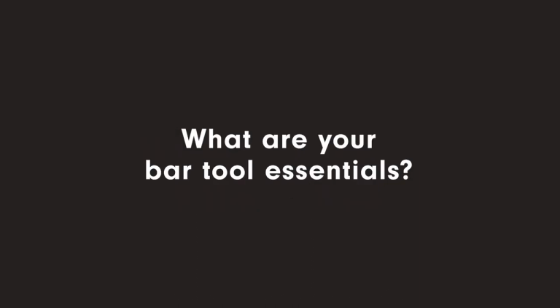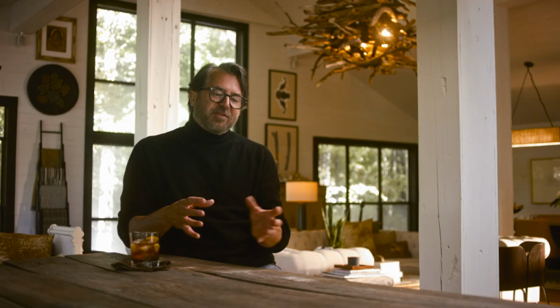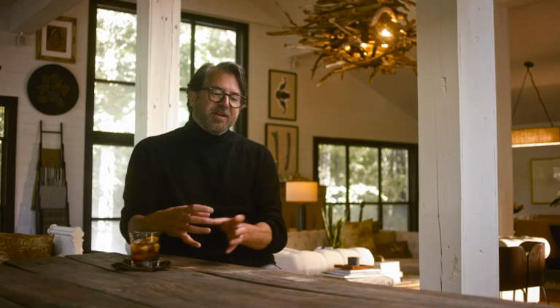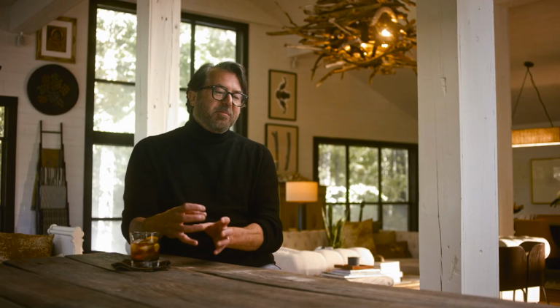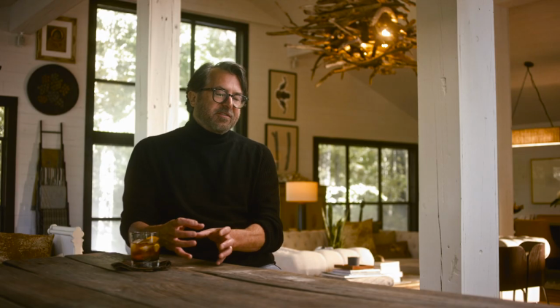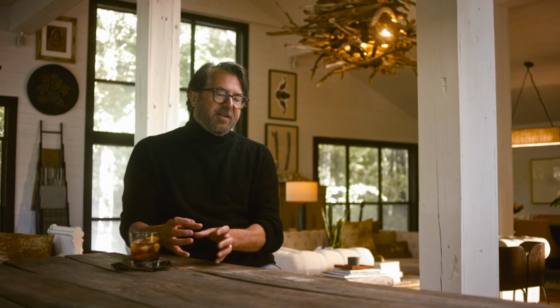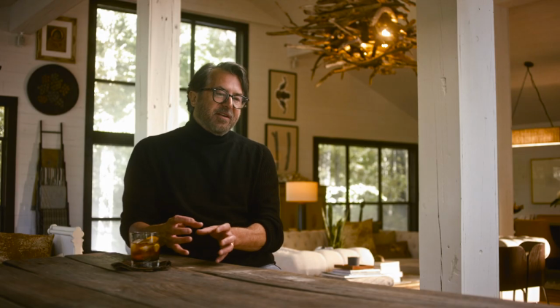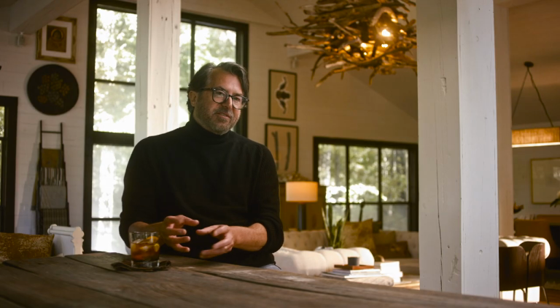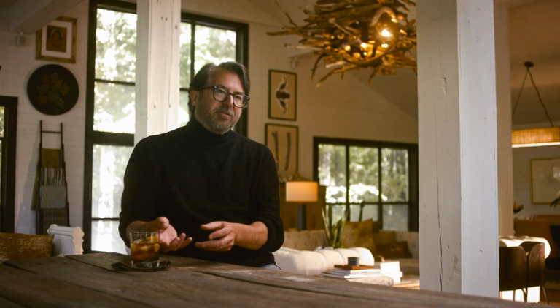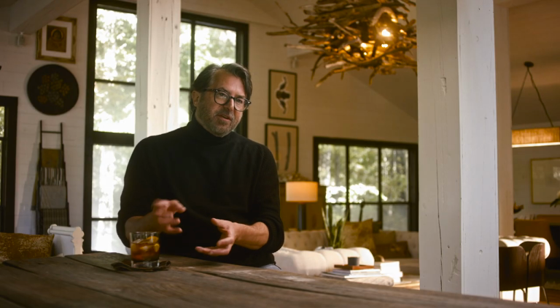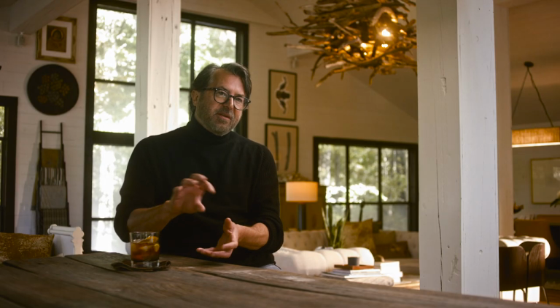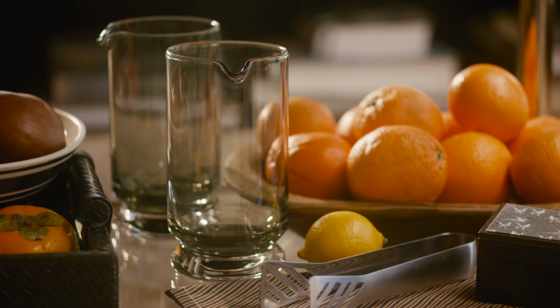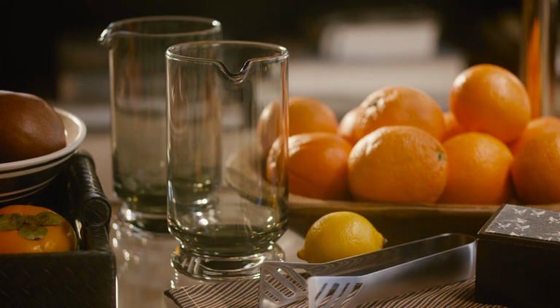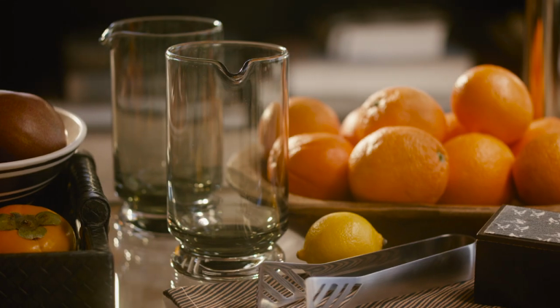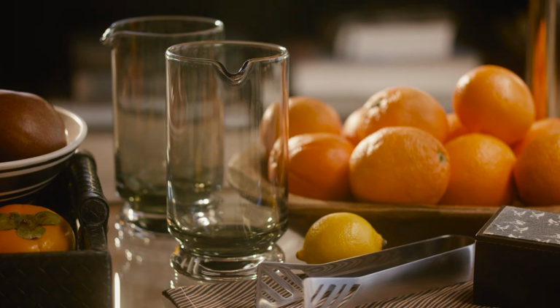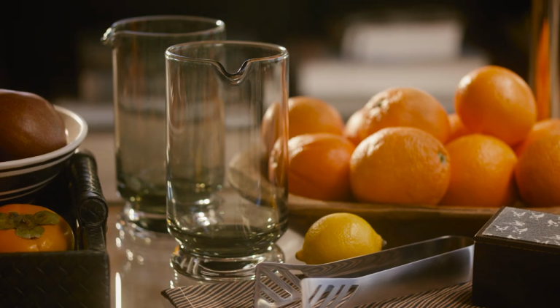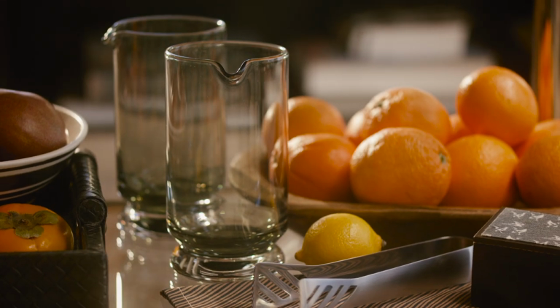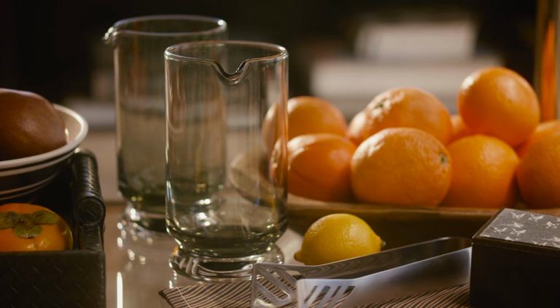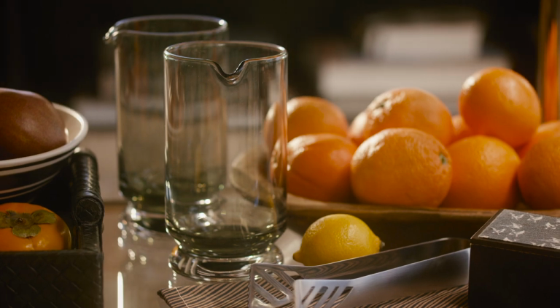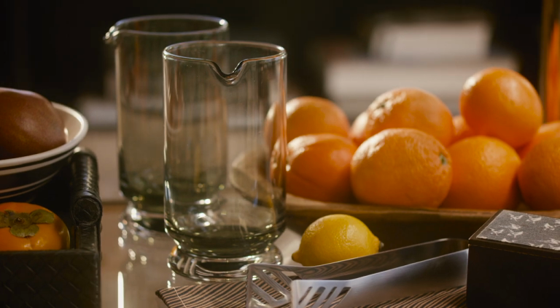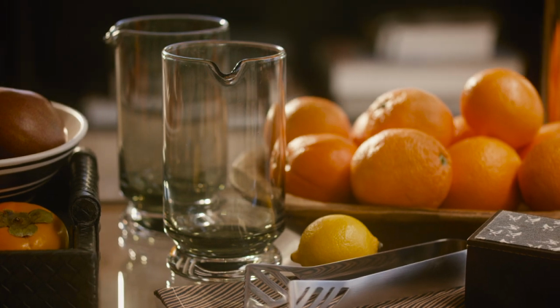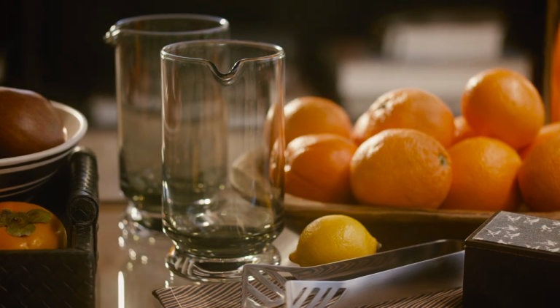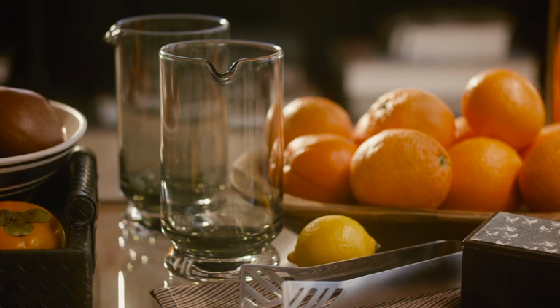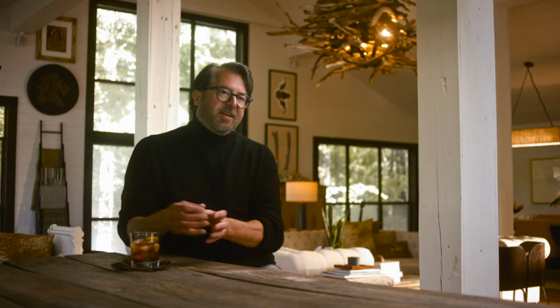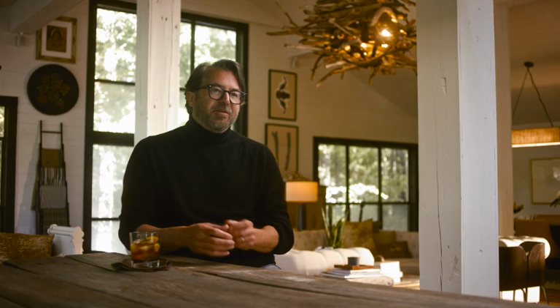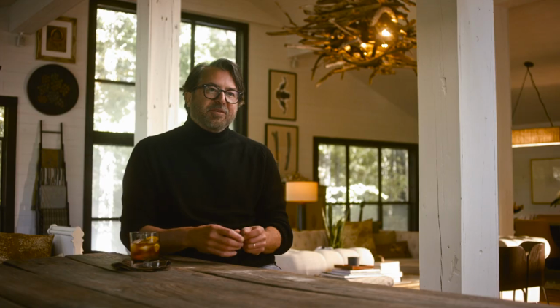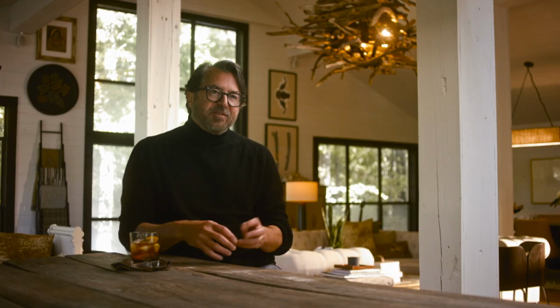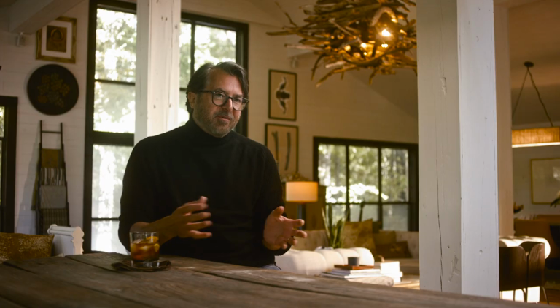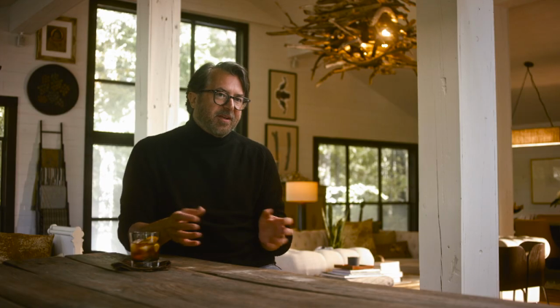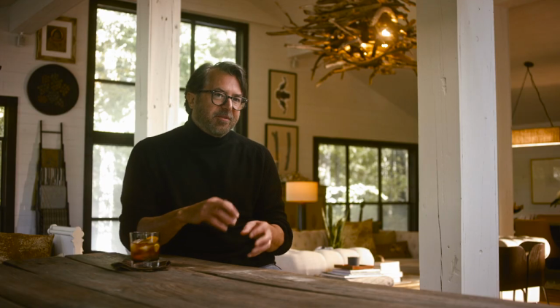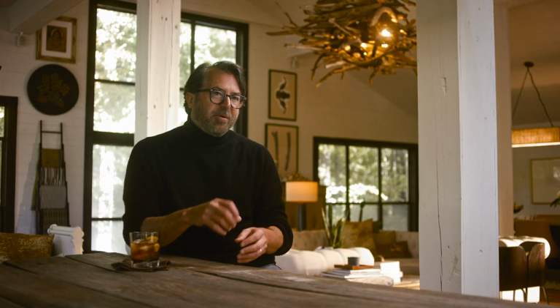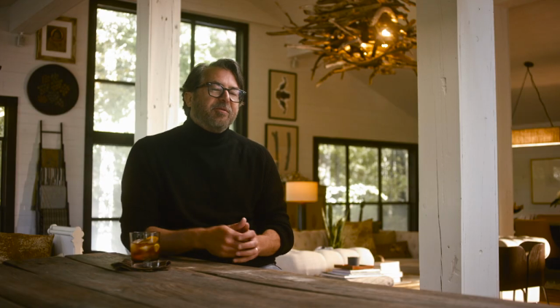It's good to have a mixing glass that you can put your juice, your mixers in, and put it to the side without having the bottle.